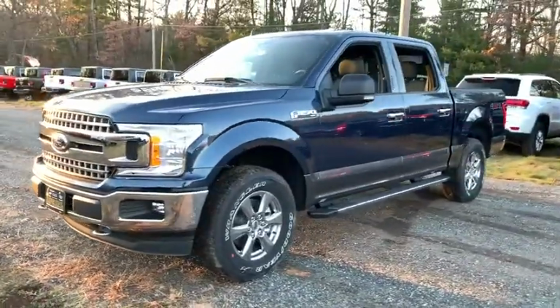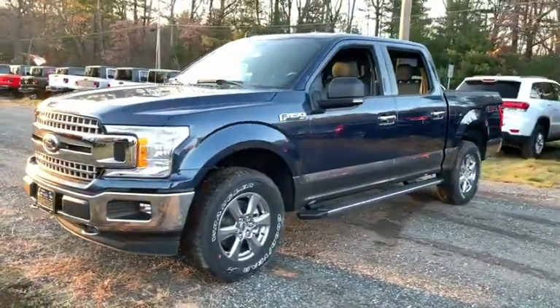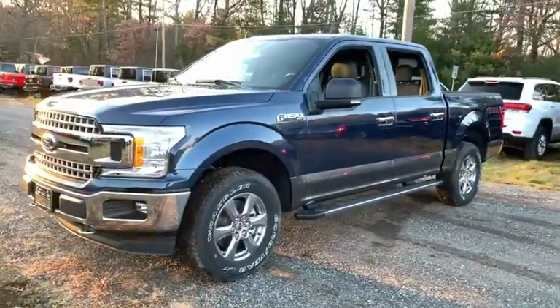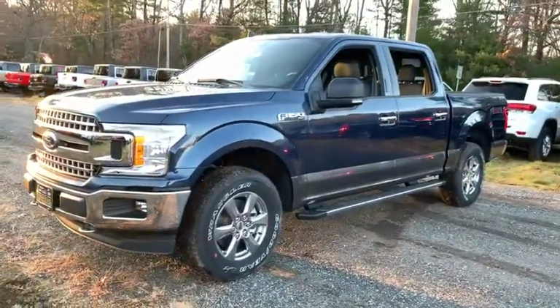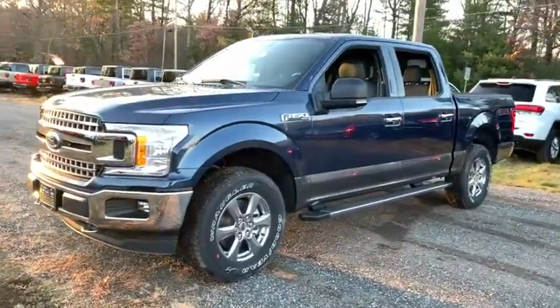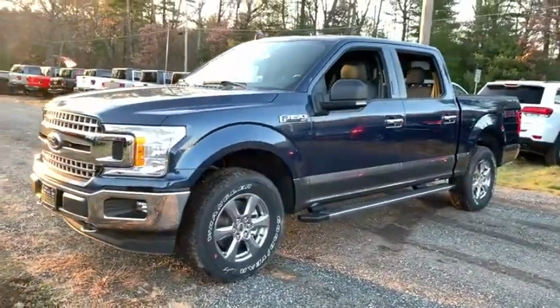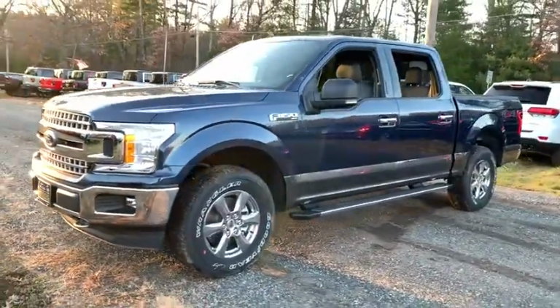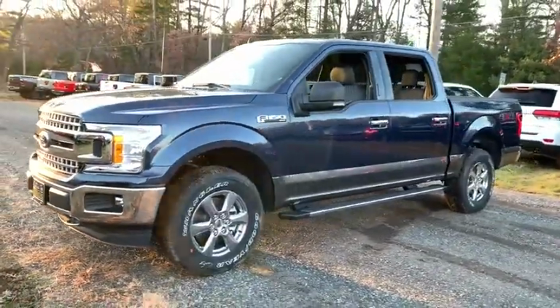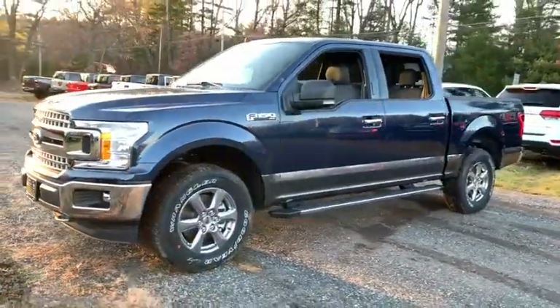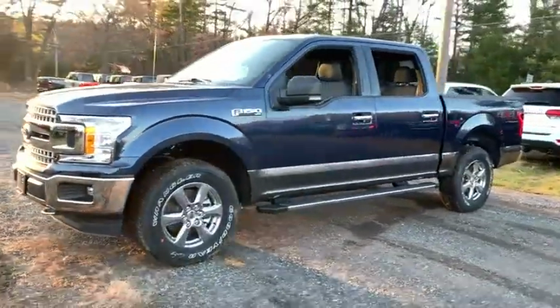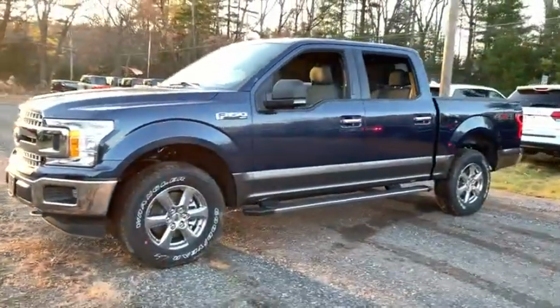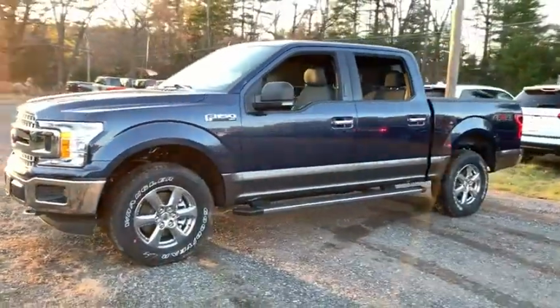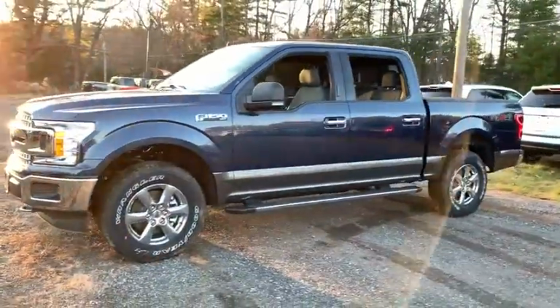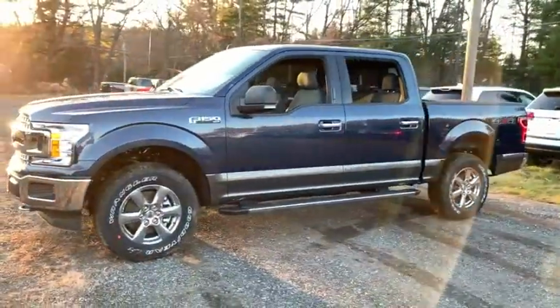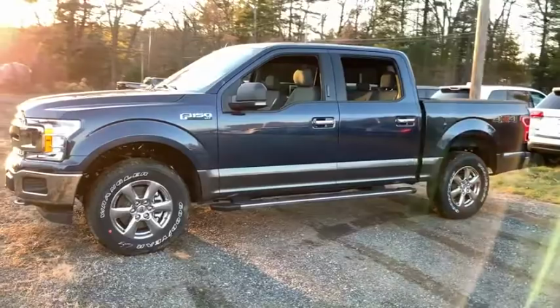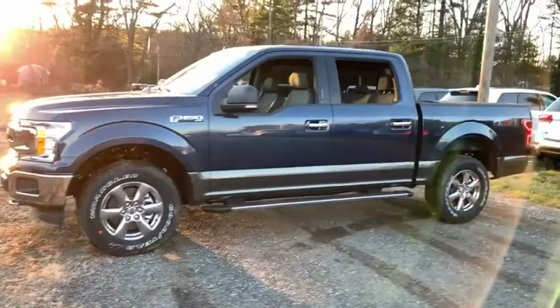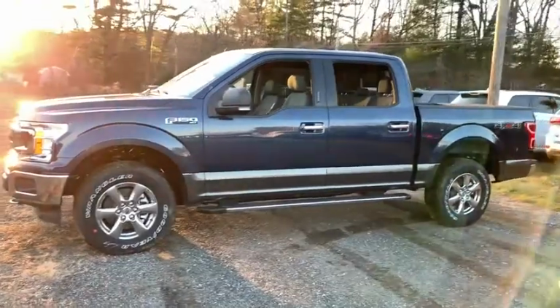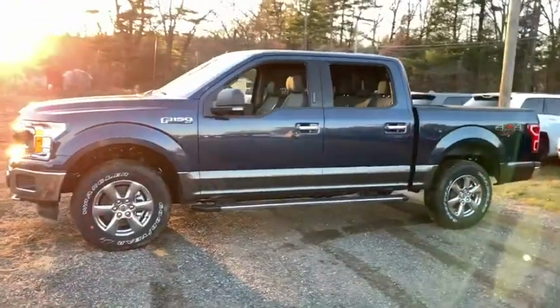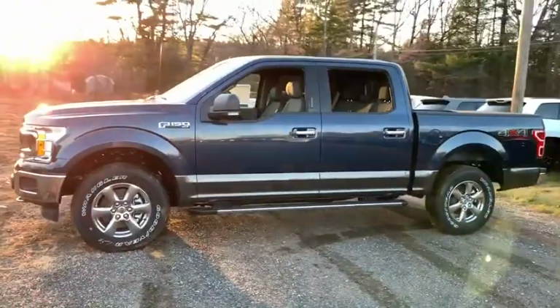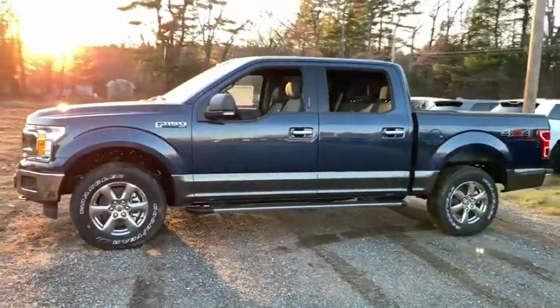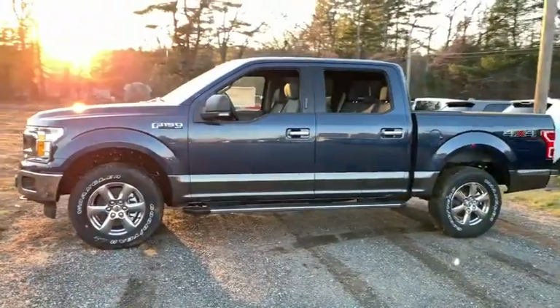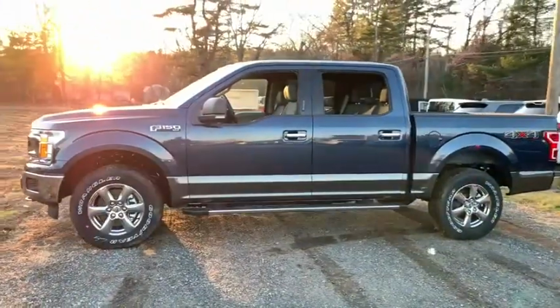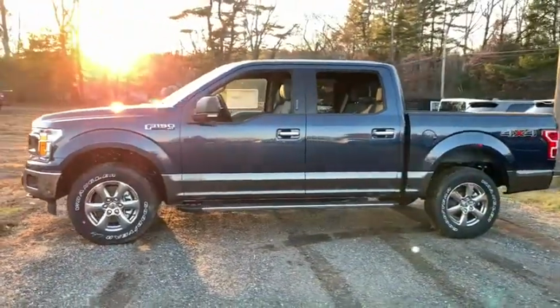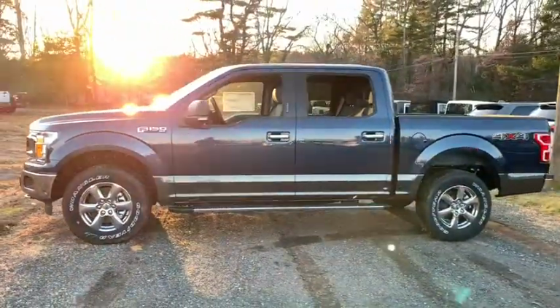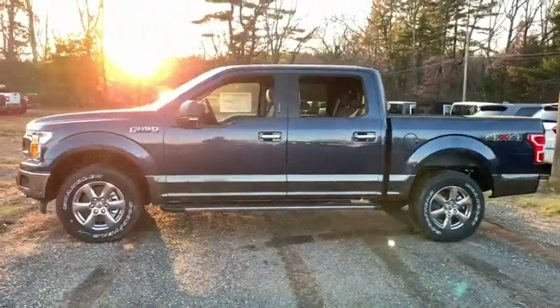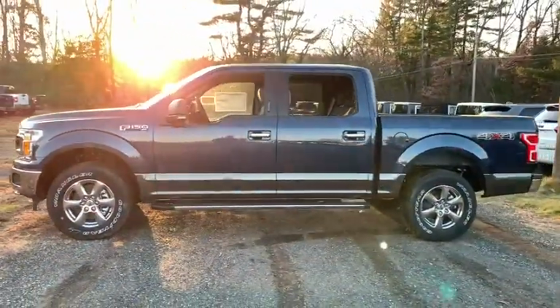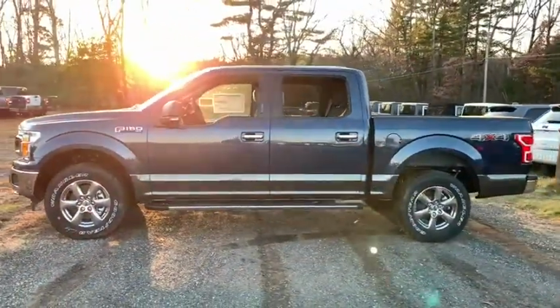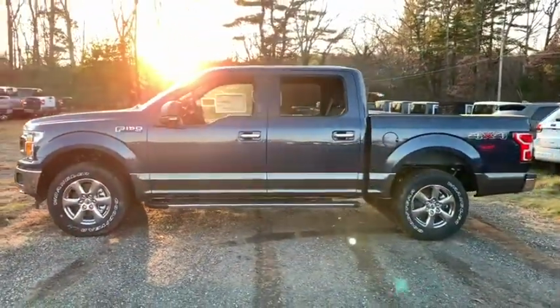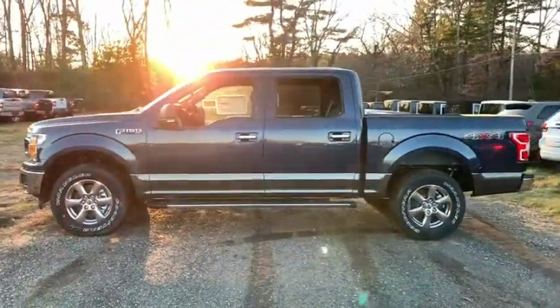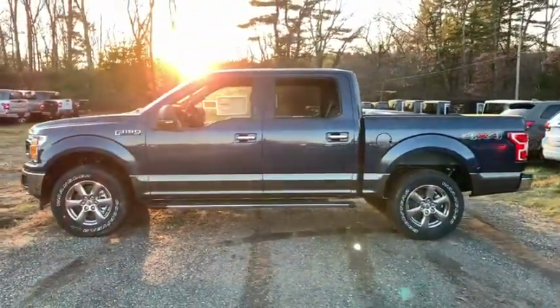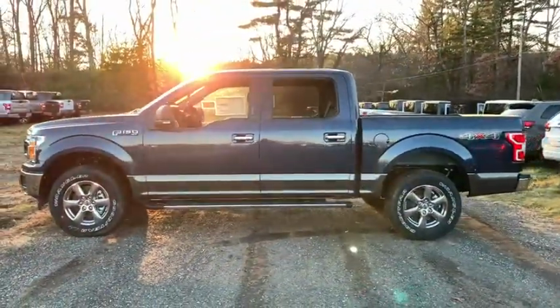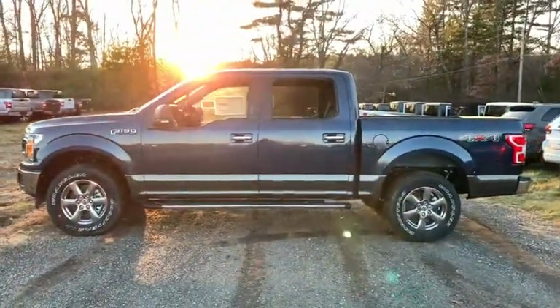This vehicle has less than 100 miles. Wouldn't you look great in this vehicle? Stop in today and see for yourself.